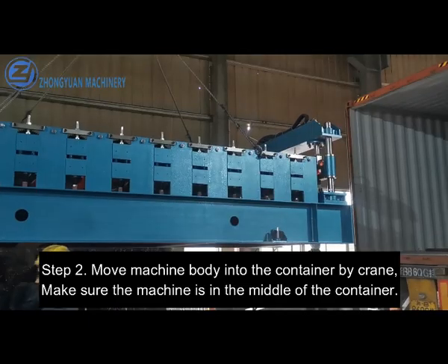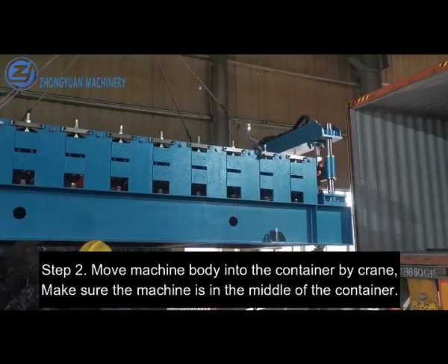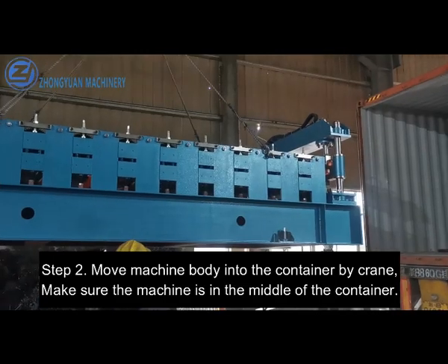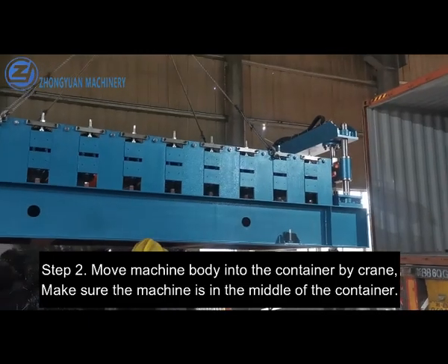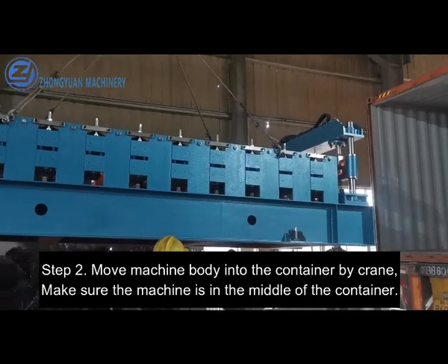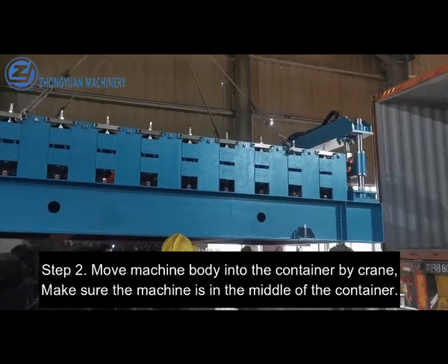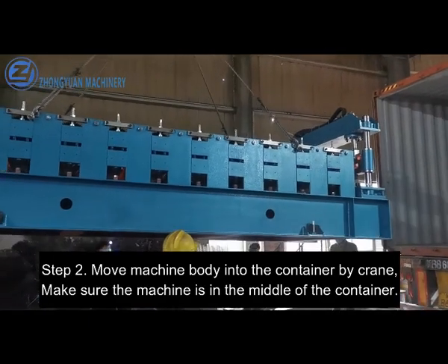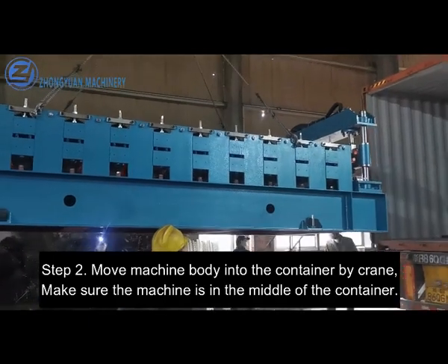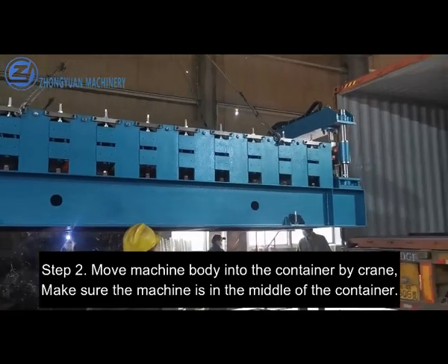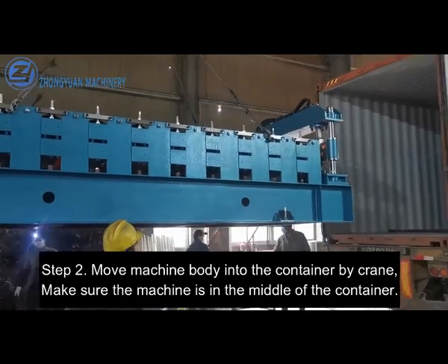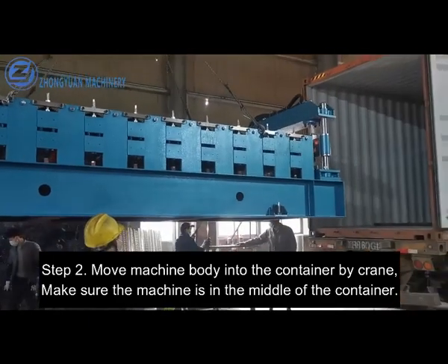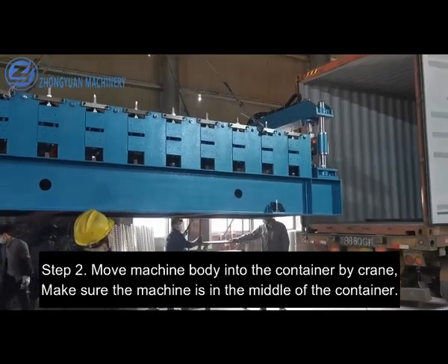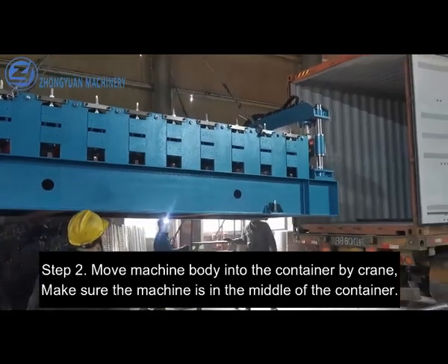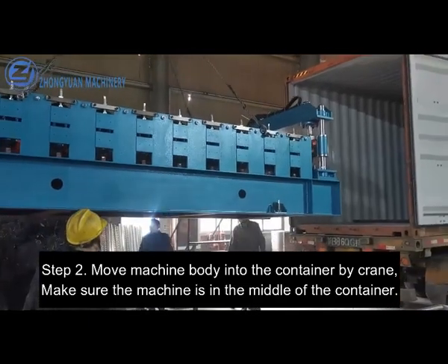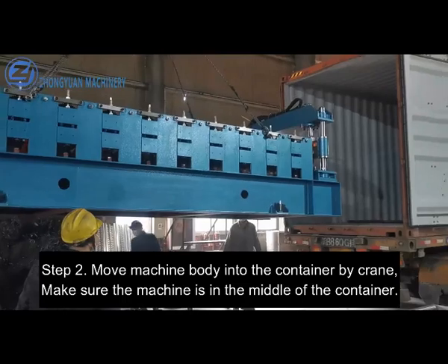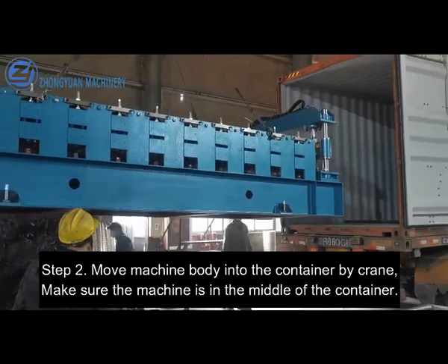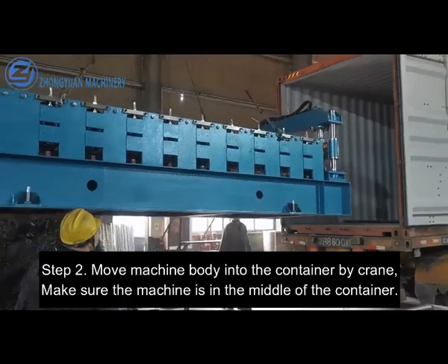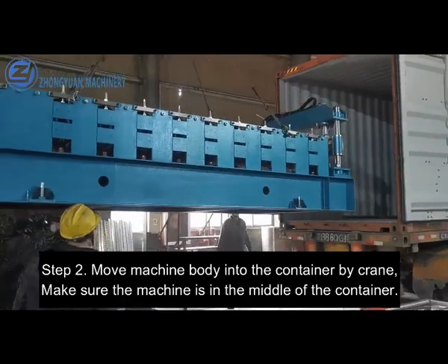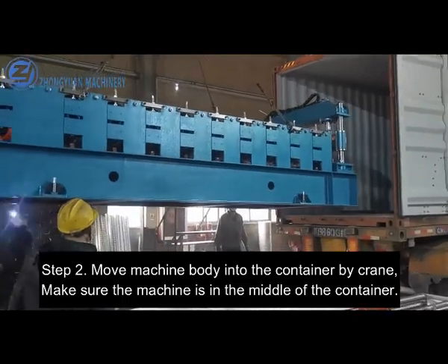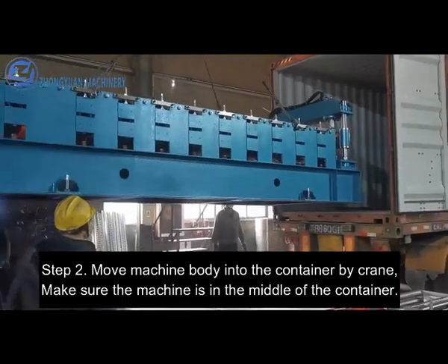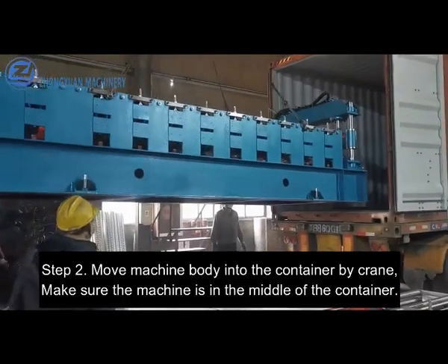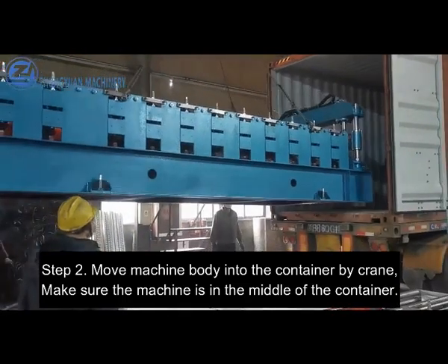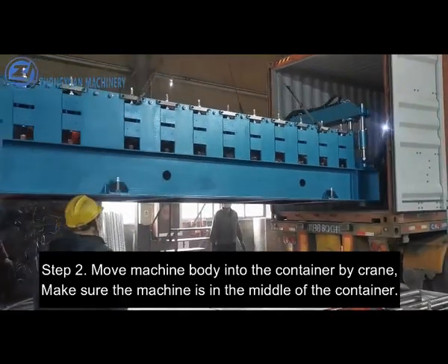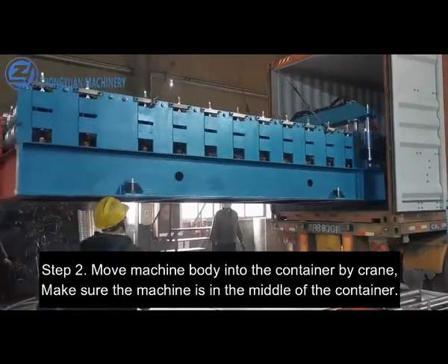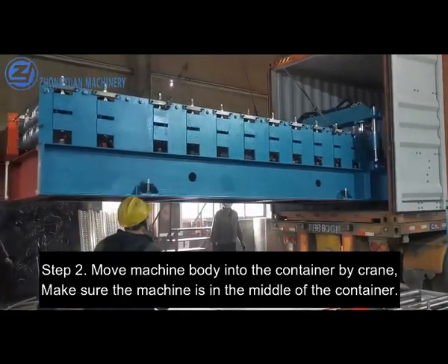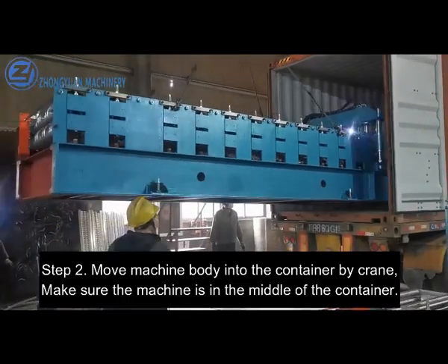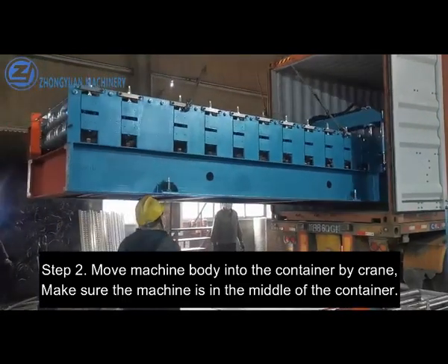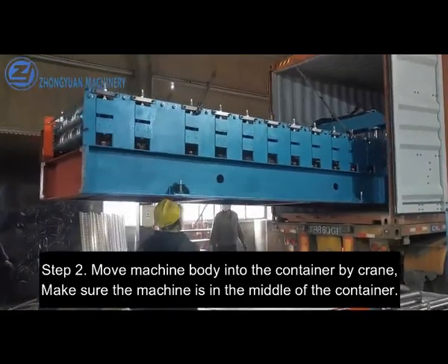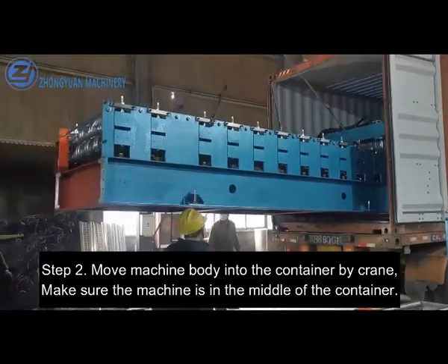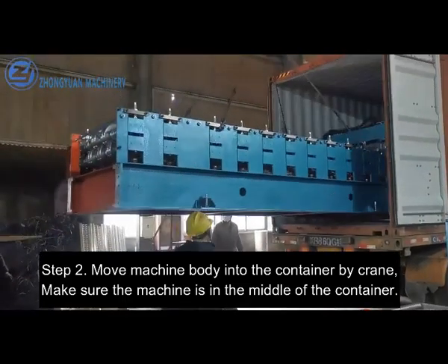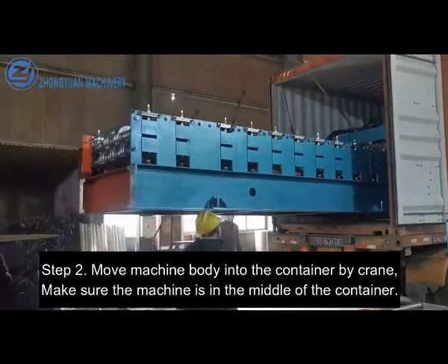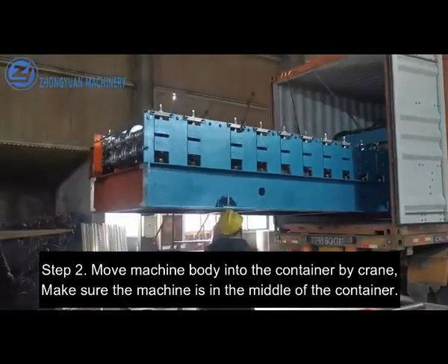Step 2. Move the machine body into the container by crane, and make sure the machine is in the middle of the container.